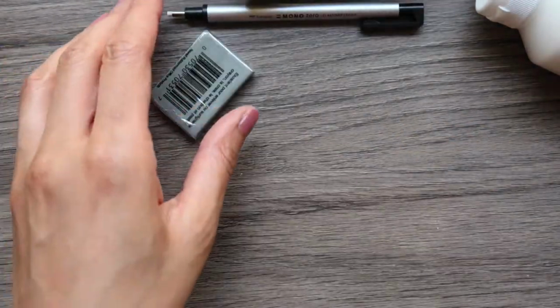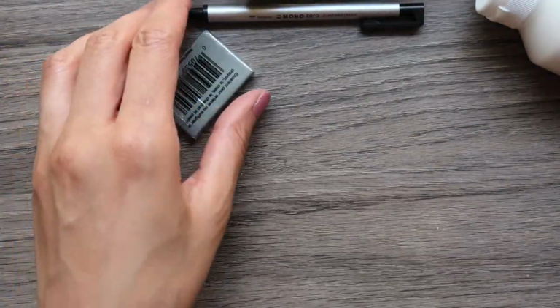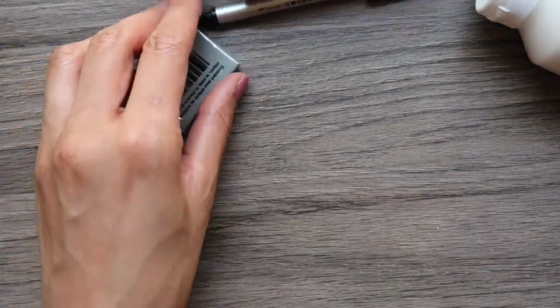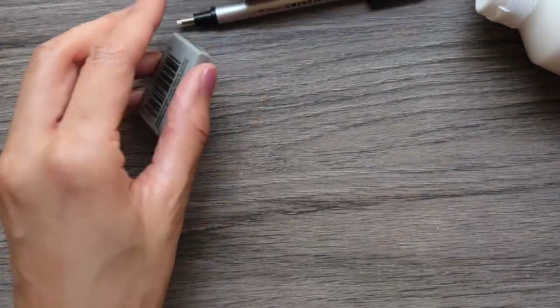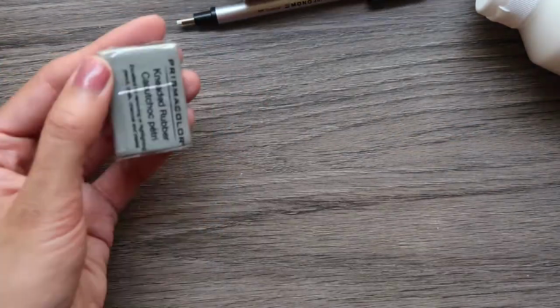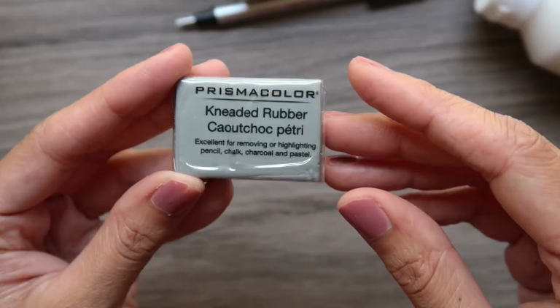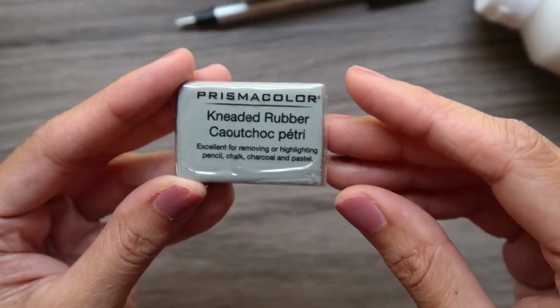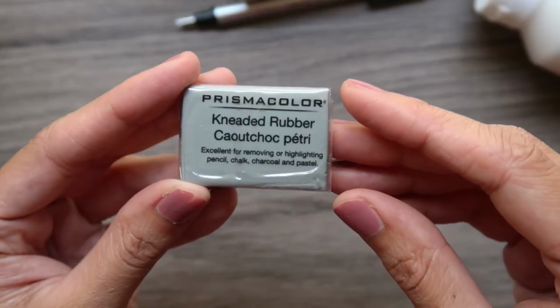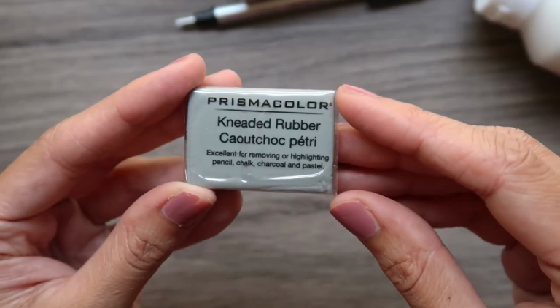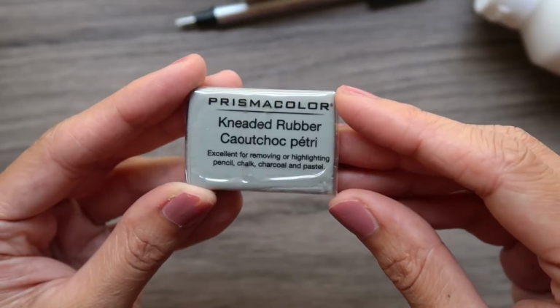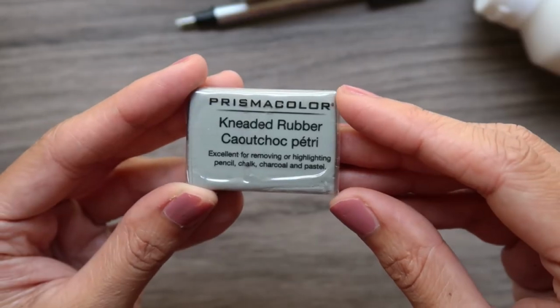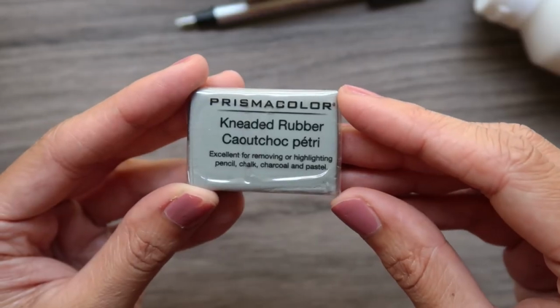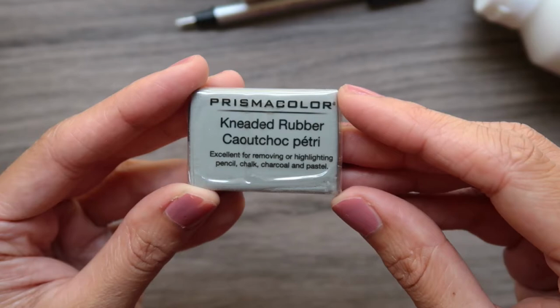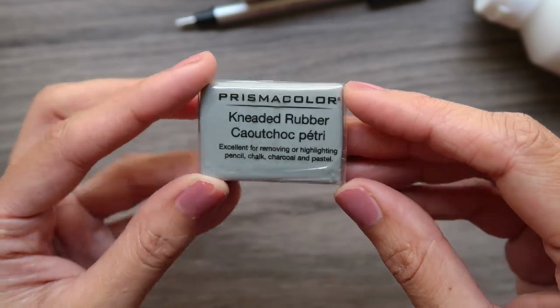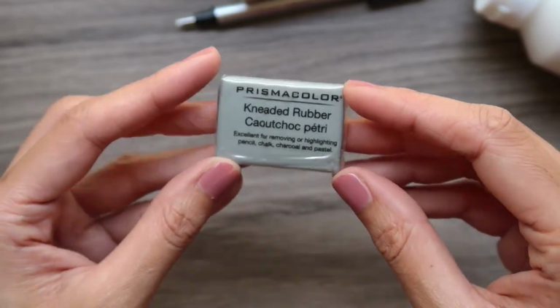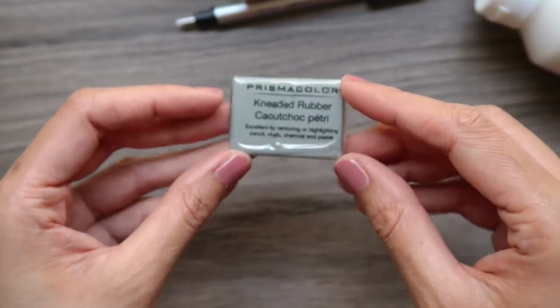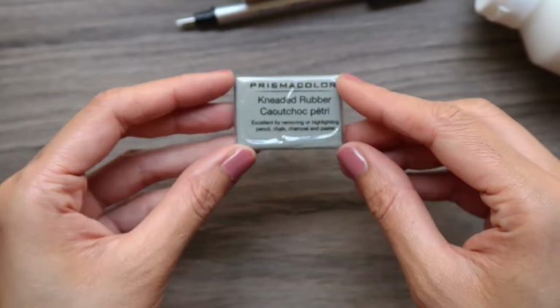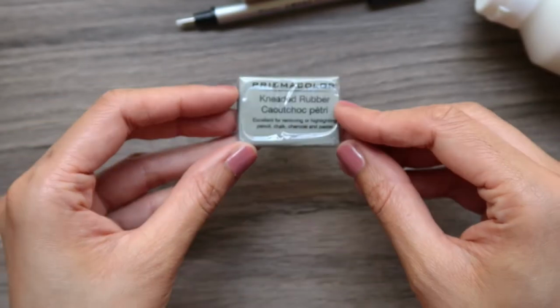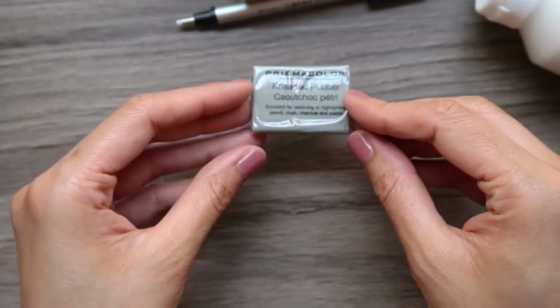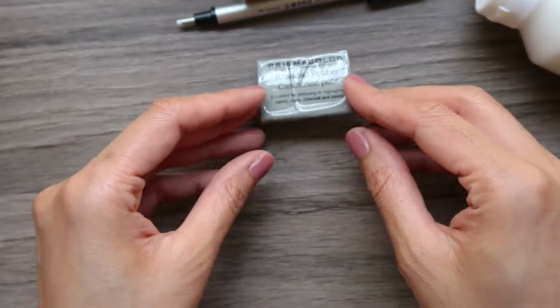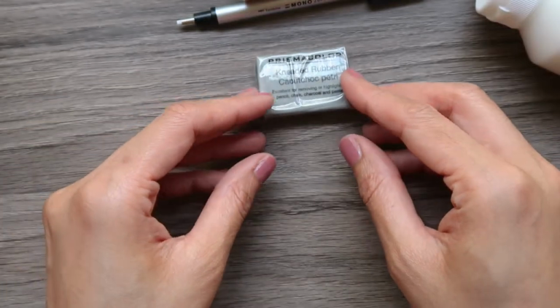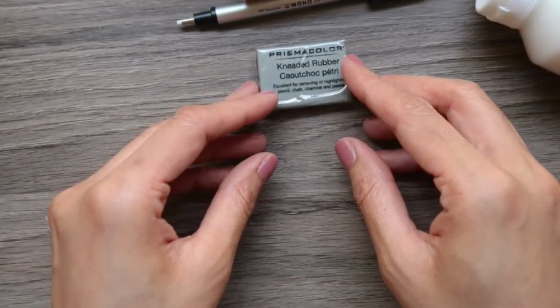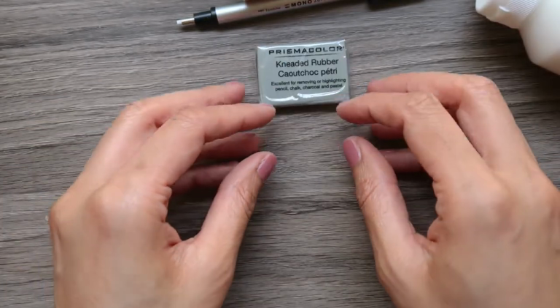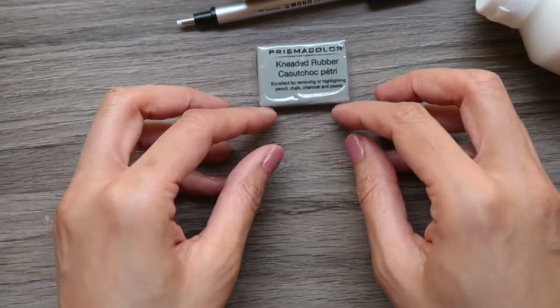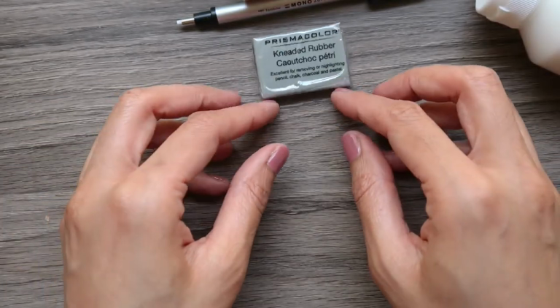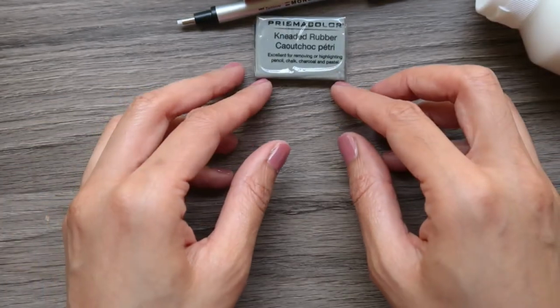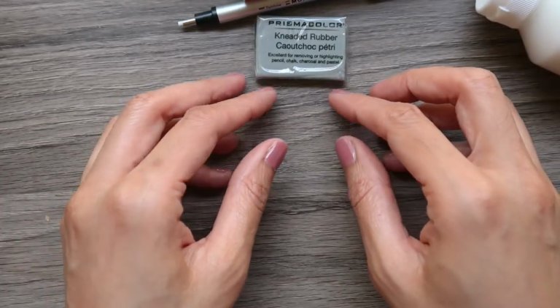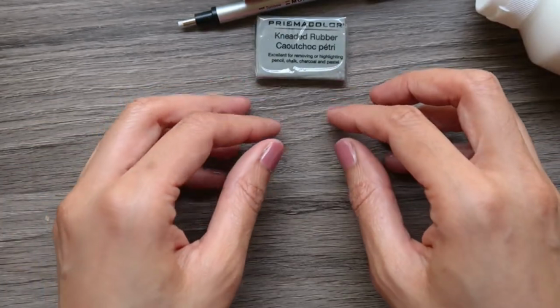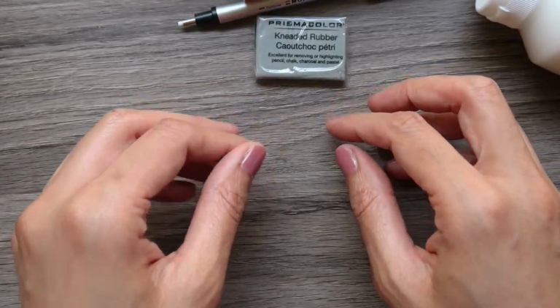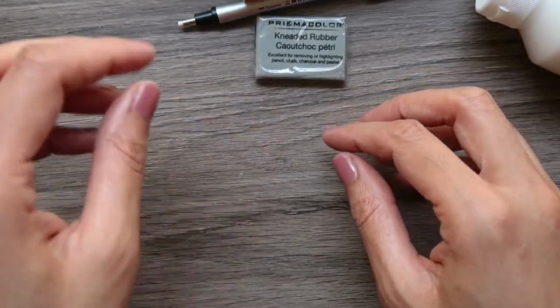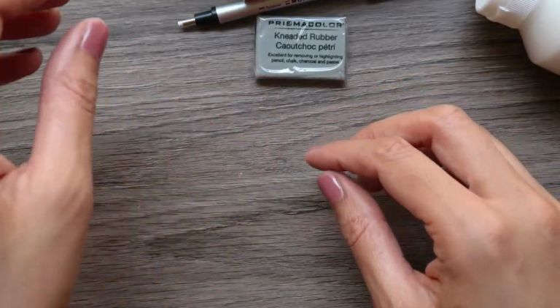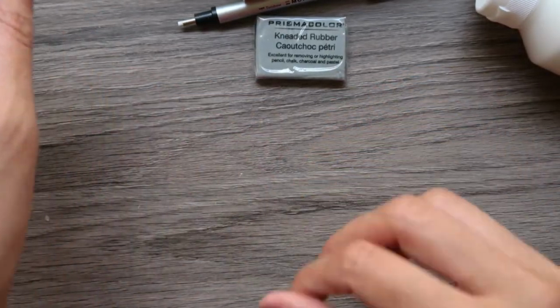I also got this Prismacolor kneaded eraser because I love this eraser.